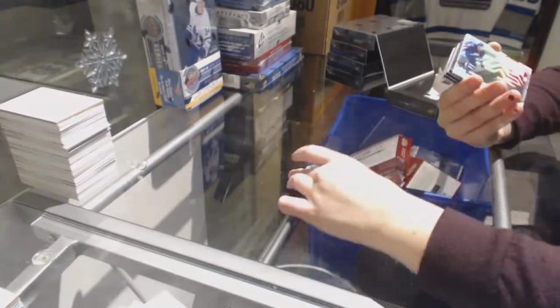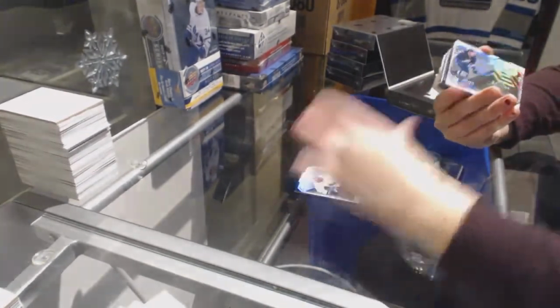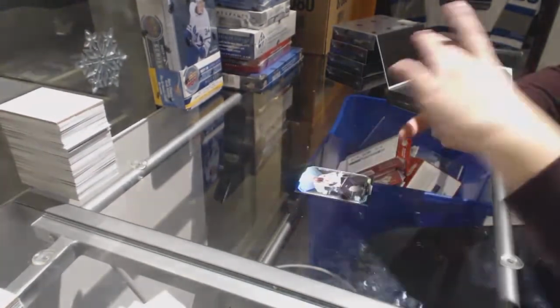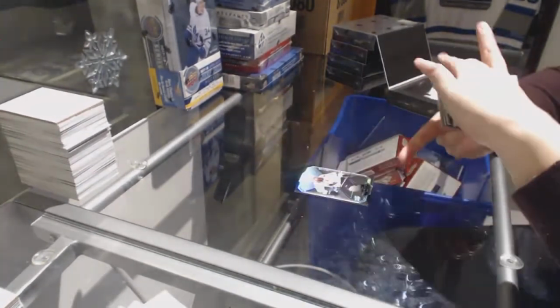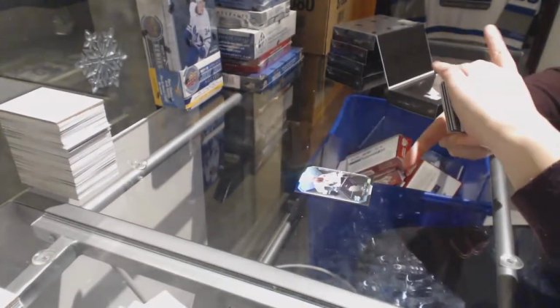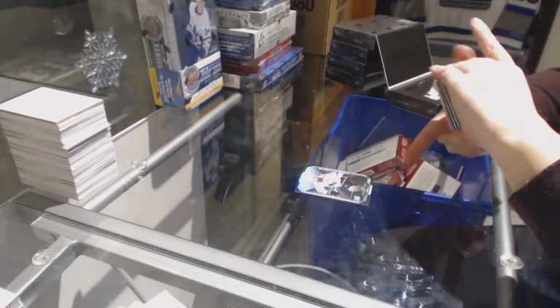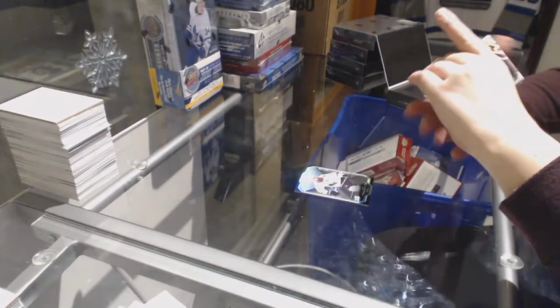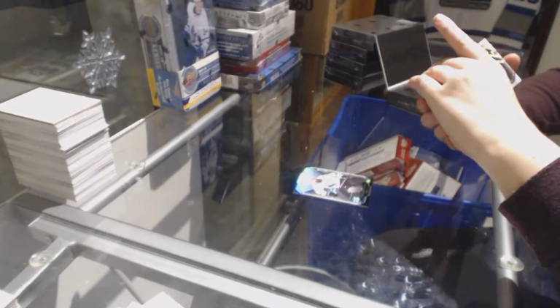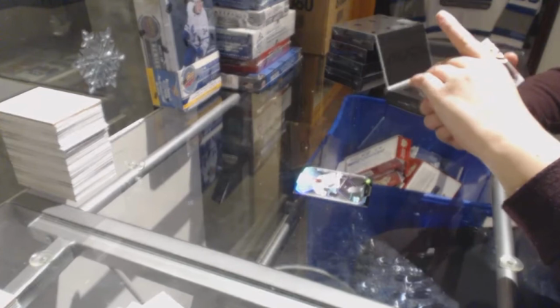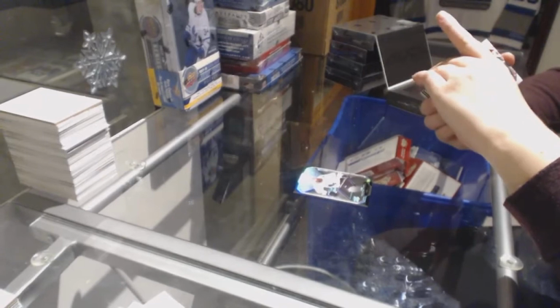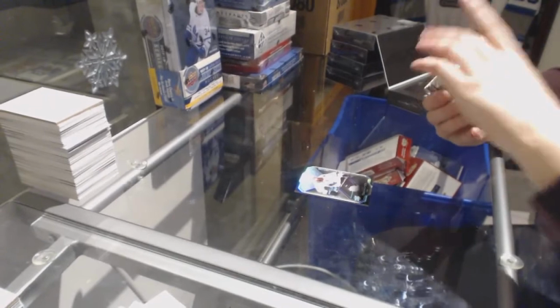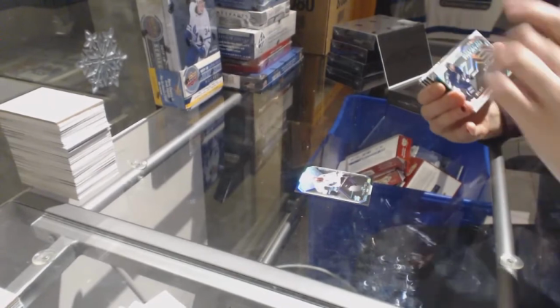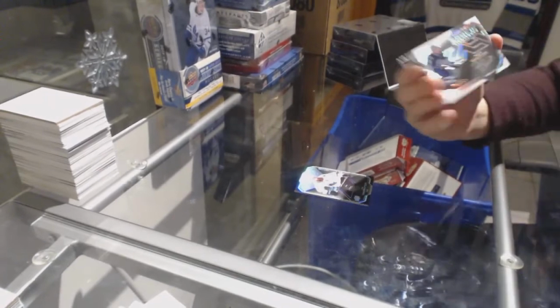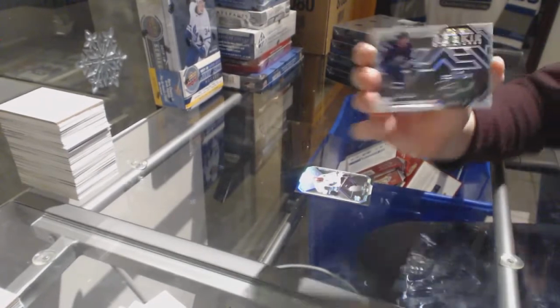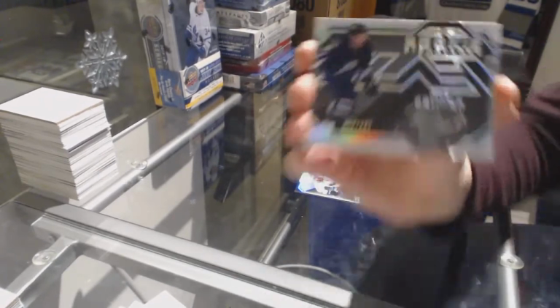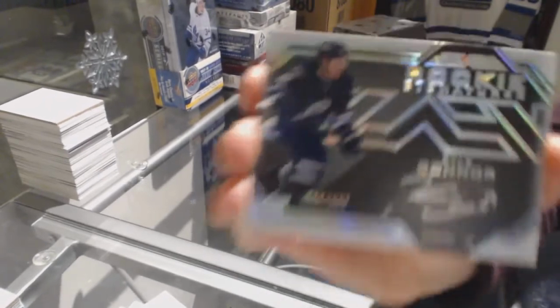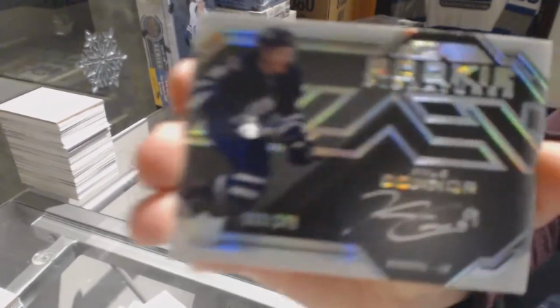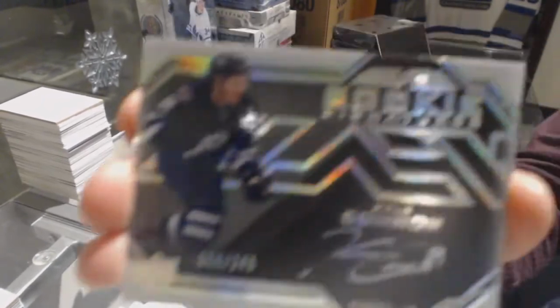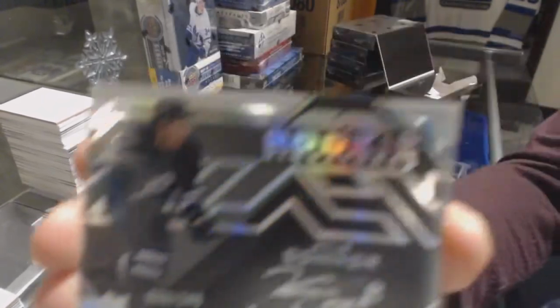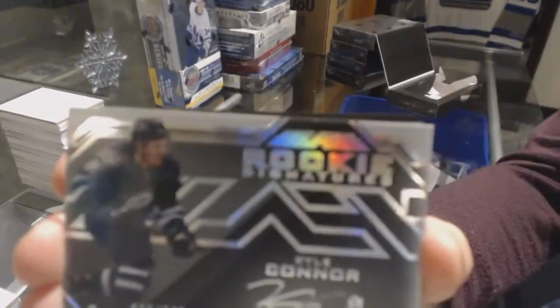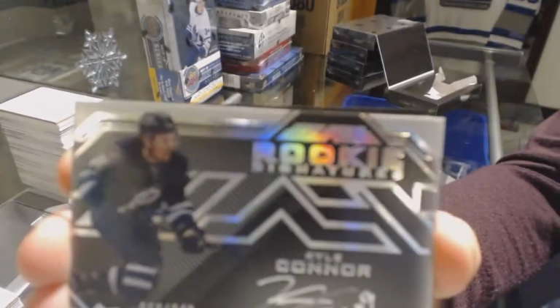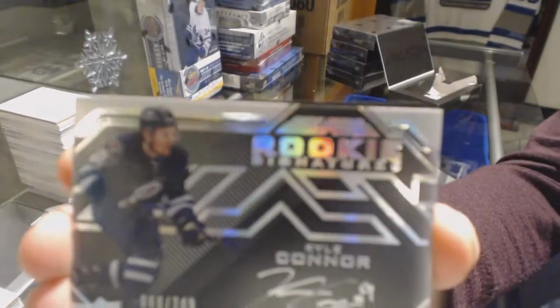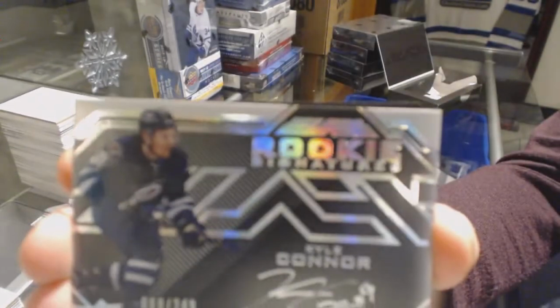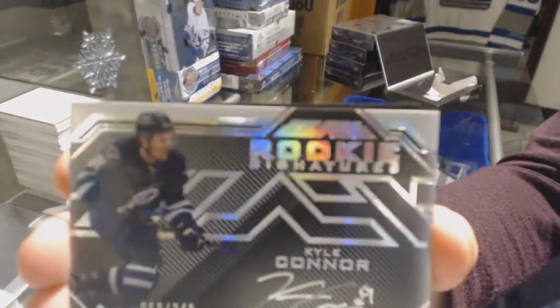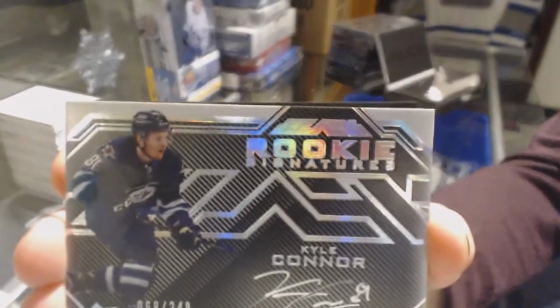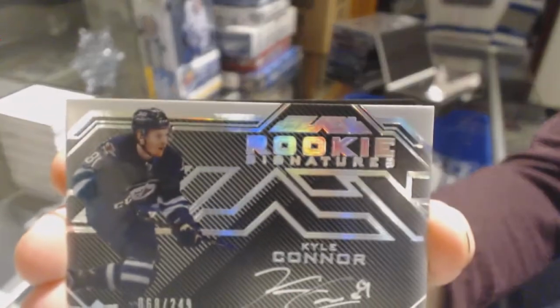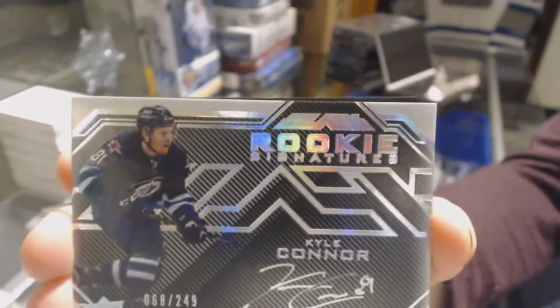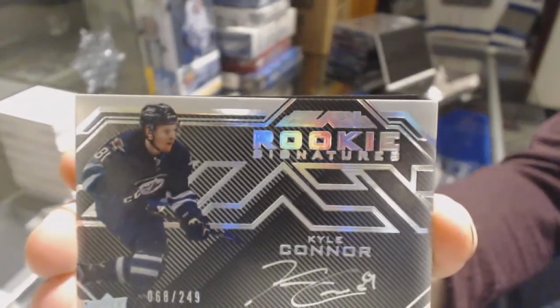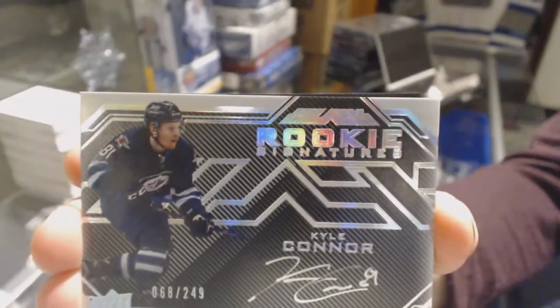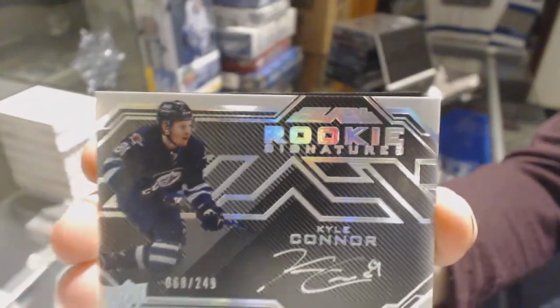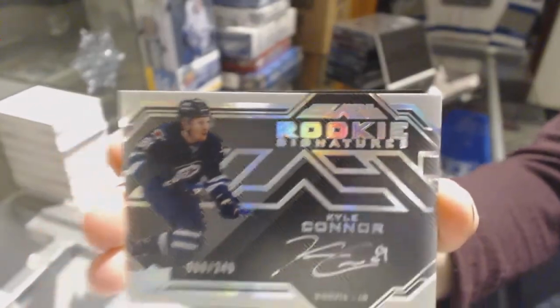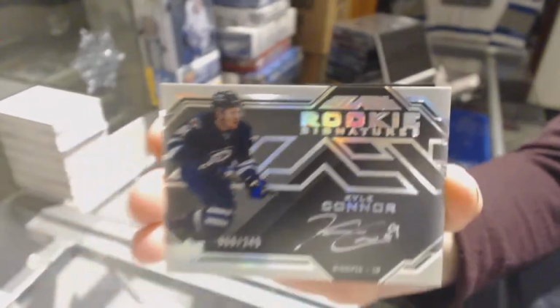A rookie auto numbered to 249 for the Winnipeg Jets, Kyle Connor.